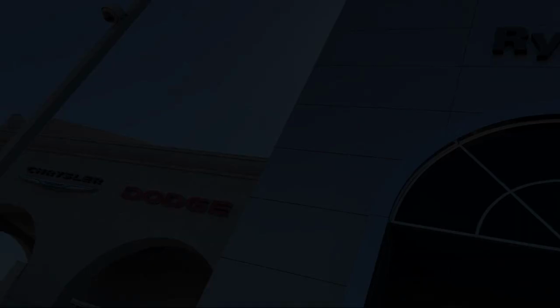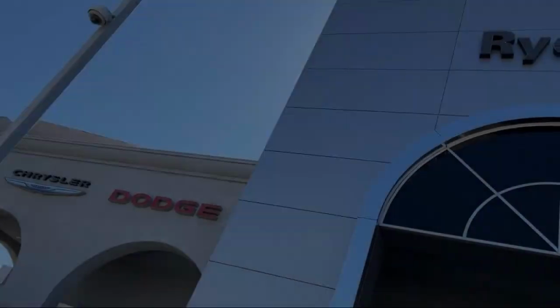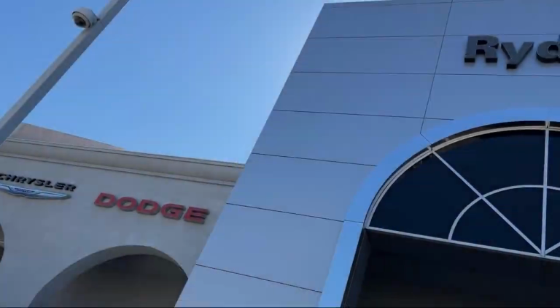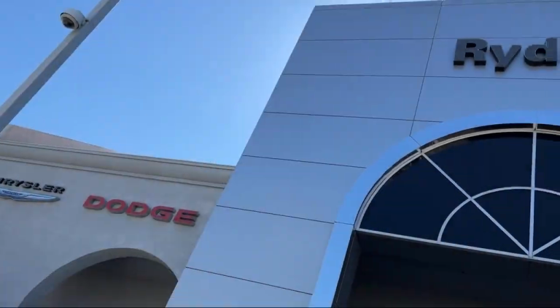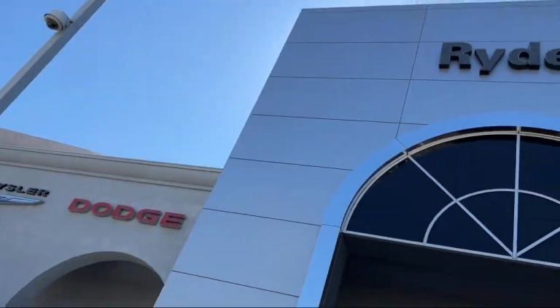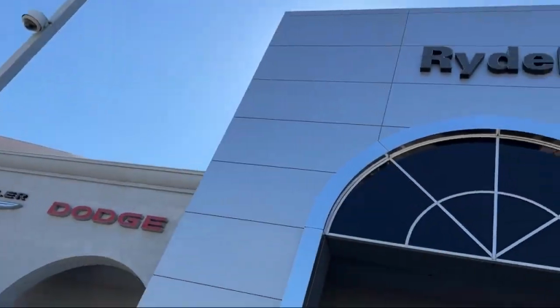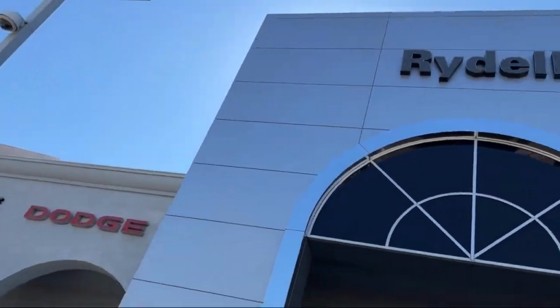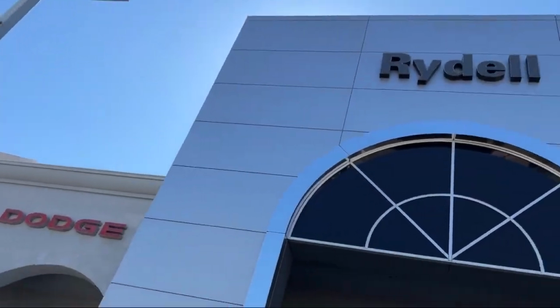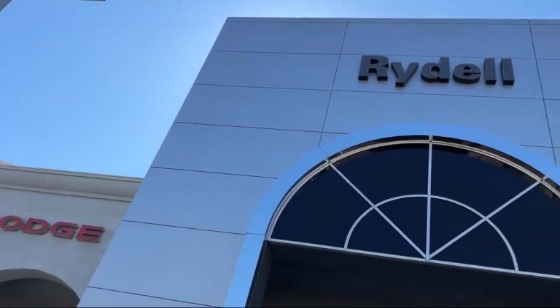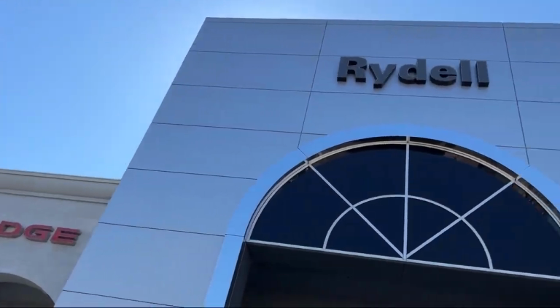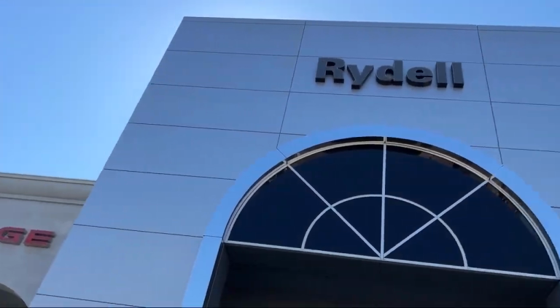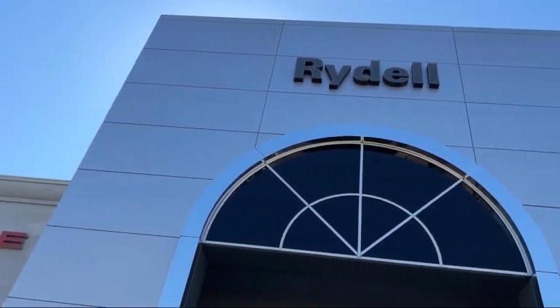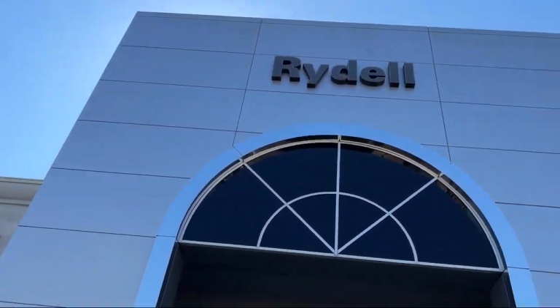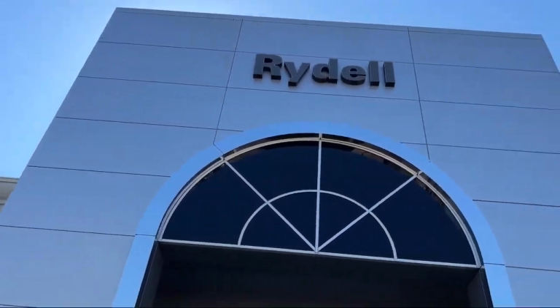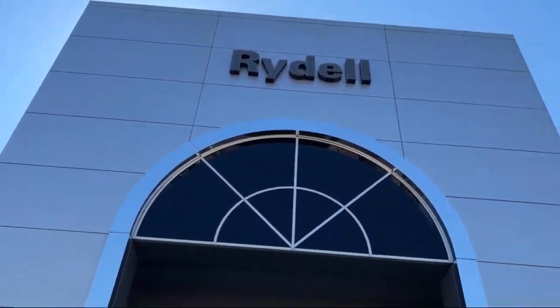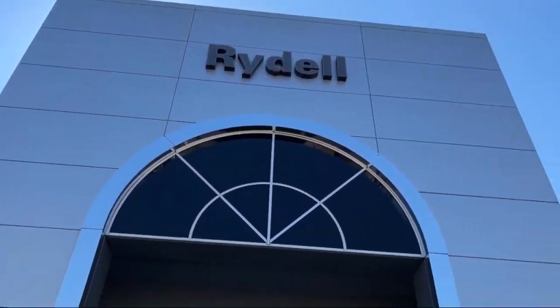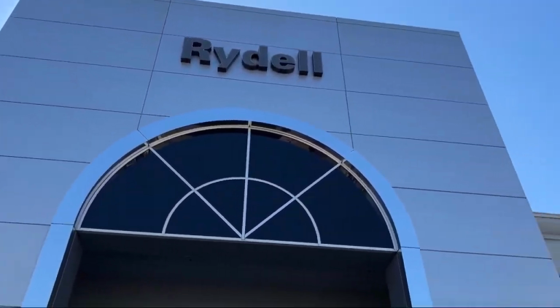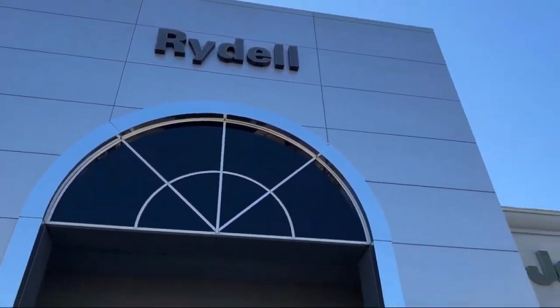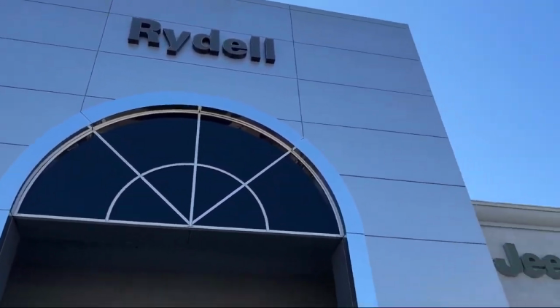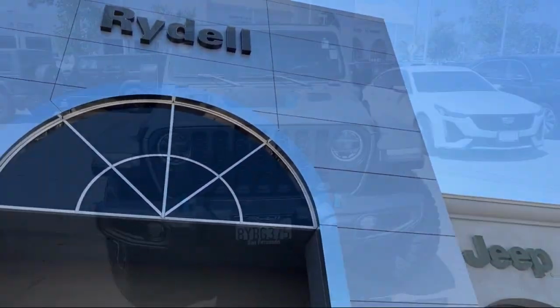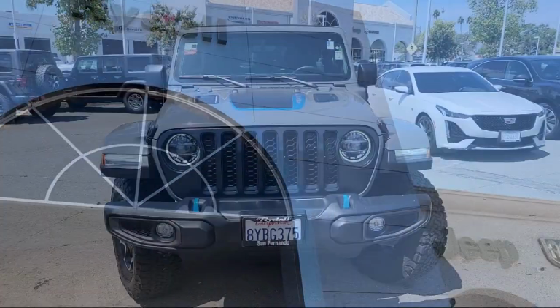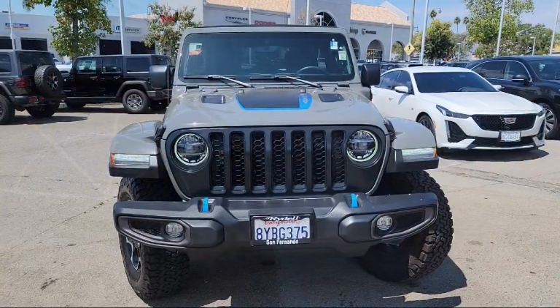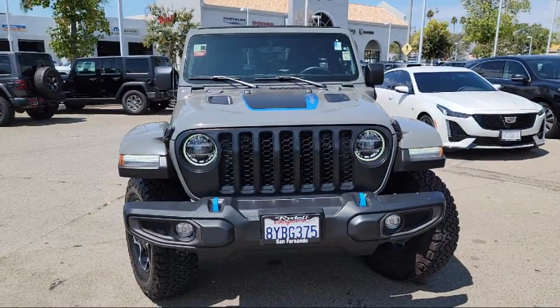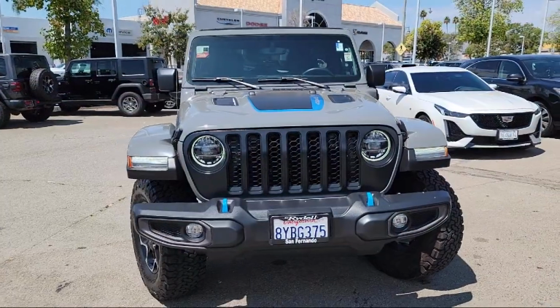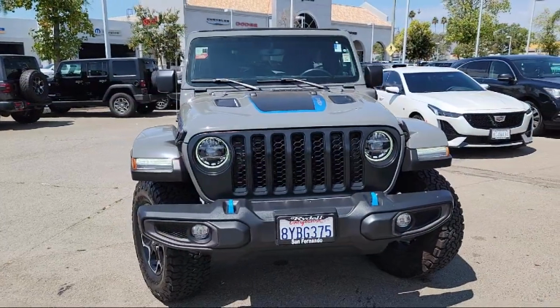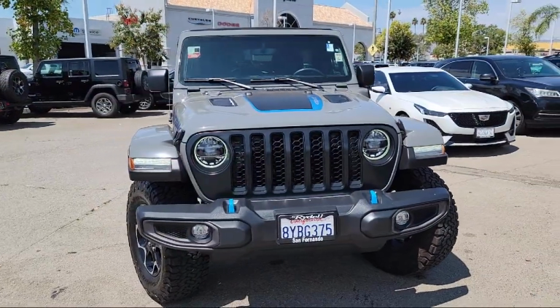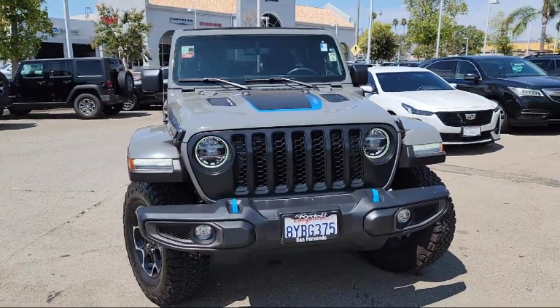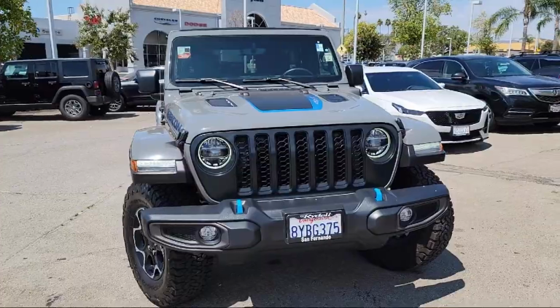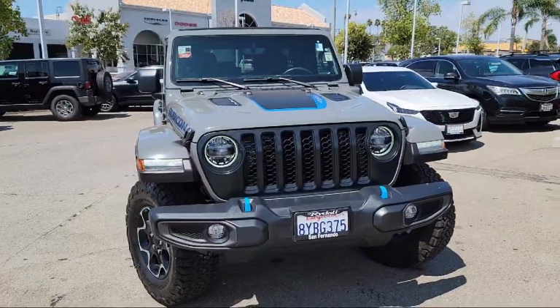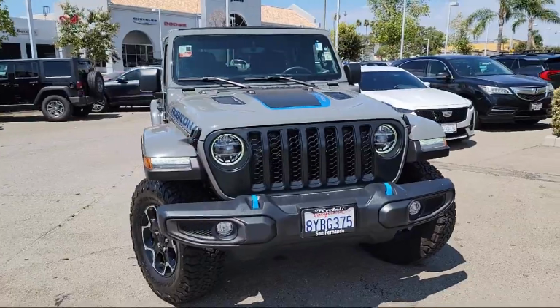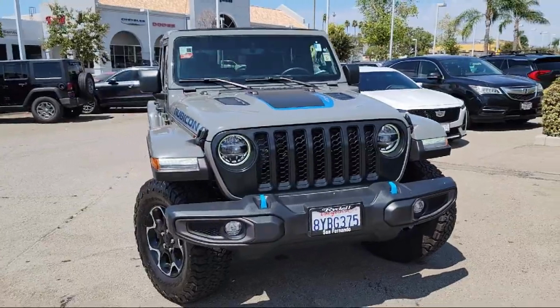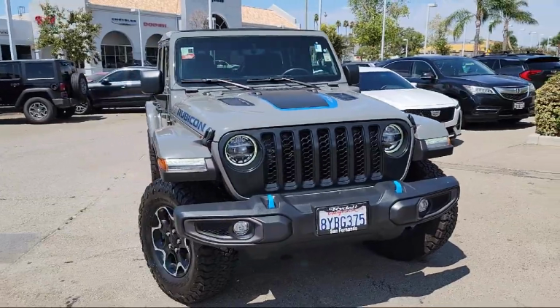Welcome to Rydell Chrysler Dodge Jeep Ram, and here's a look at another one of our great vehicles for sale.